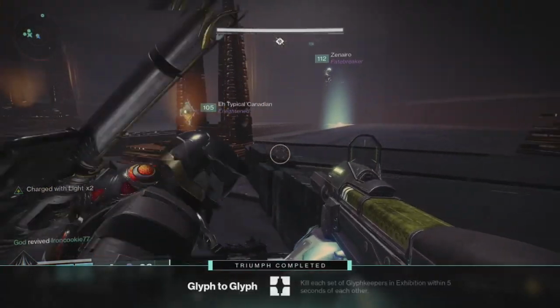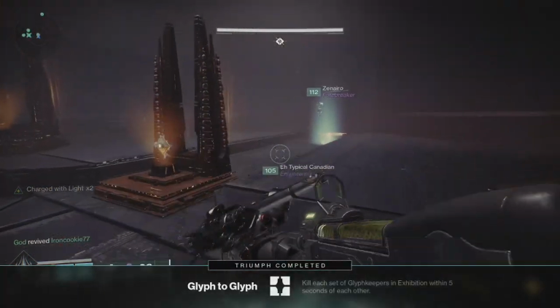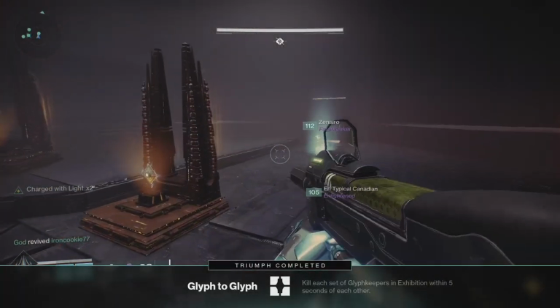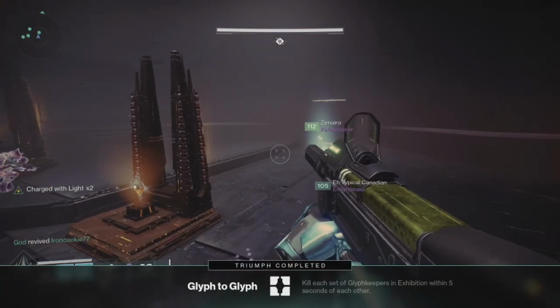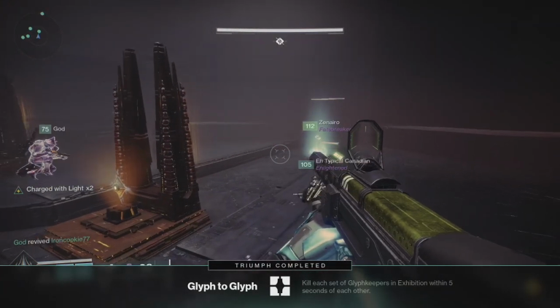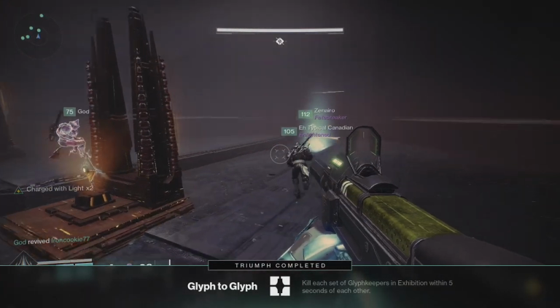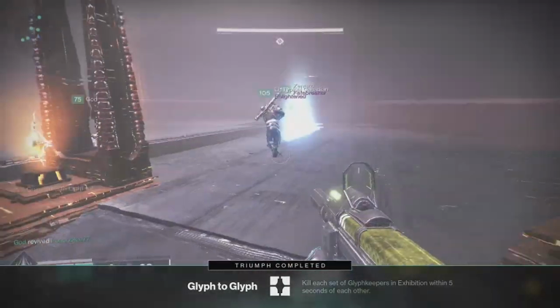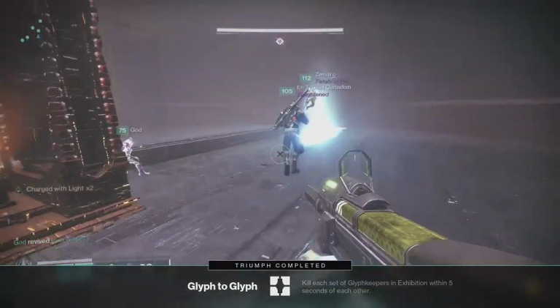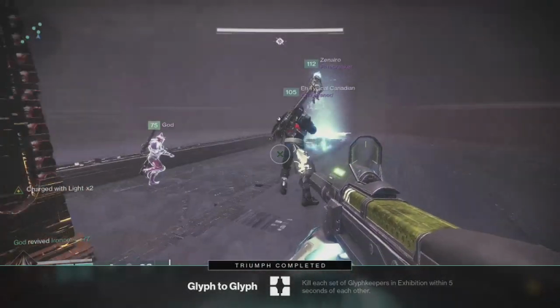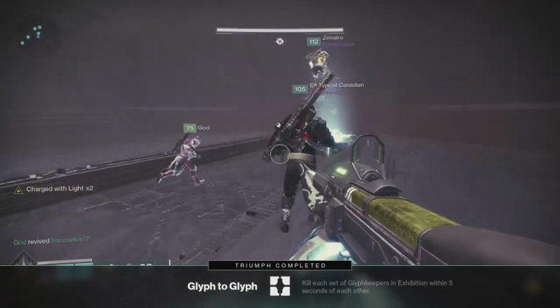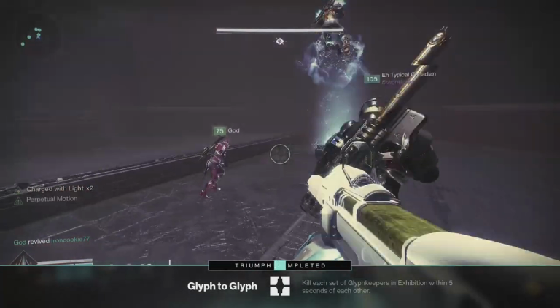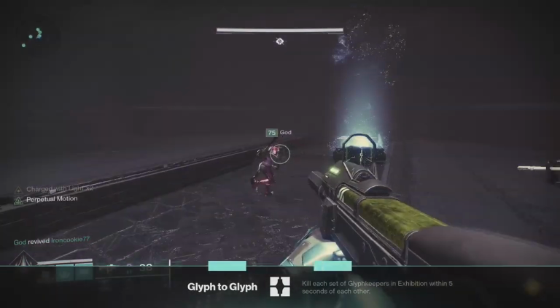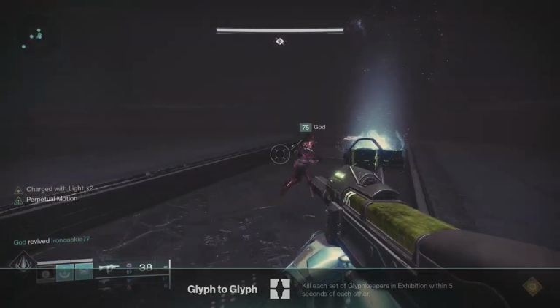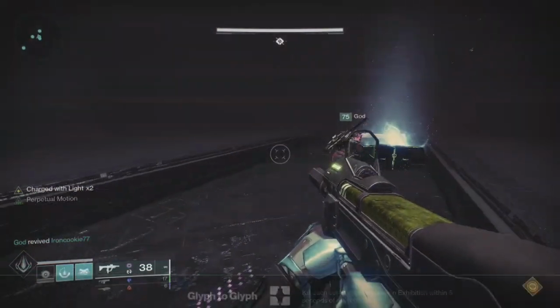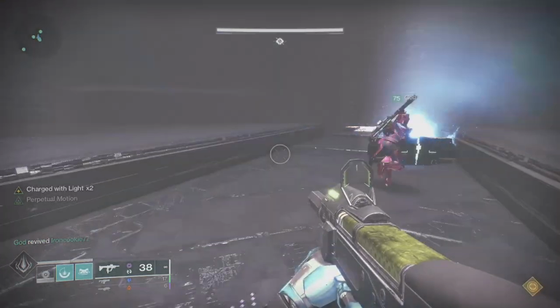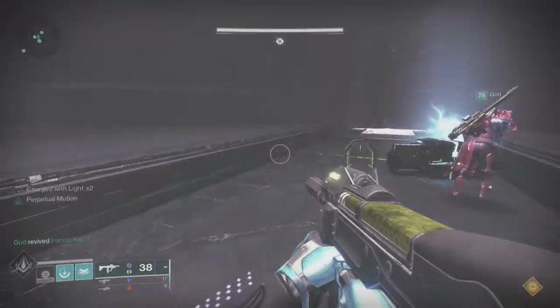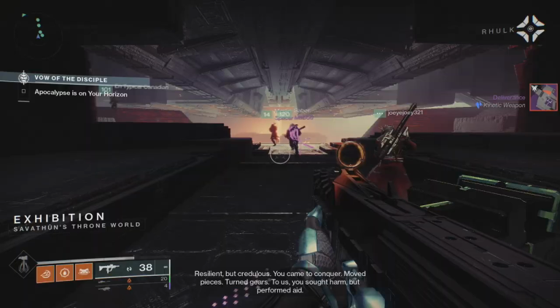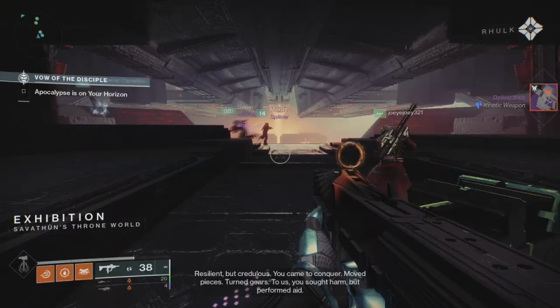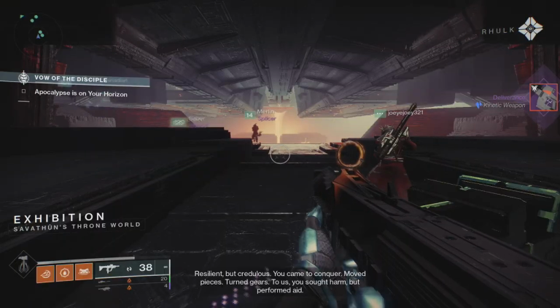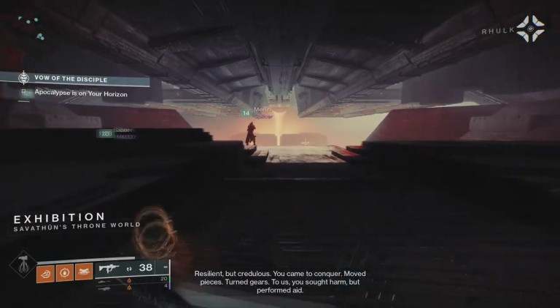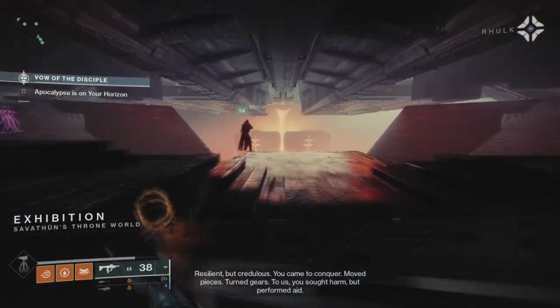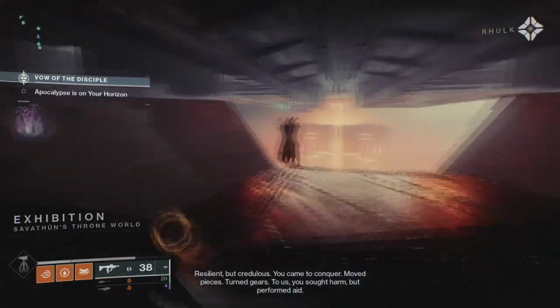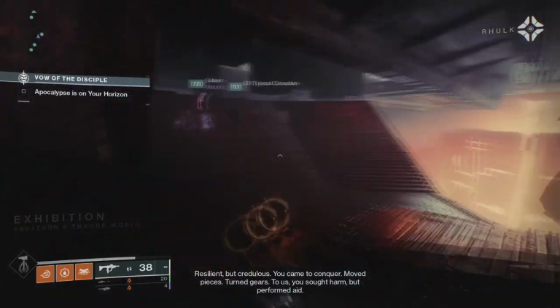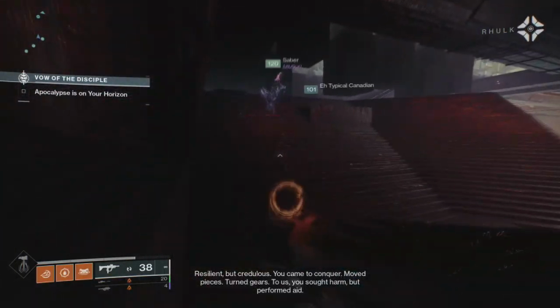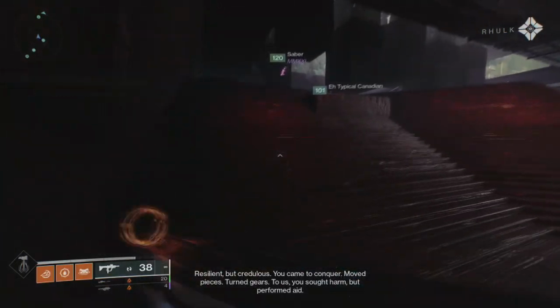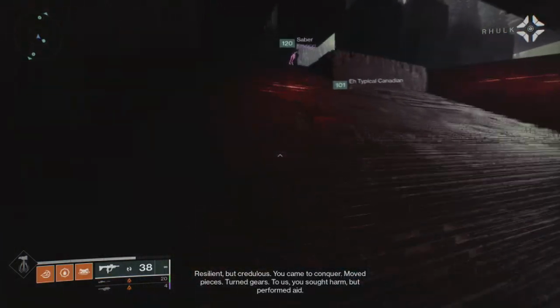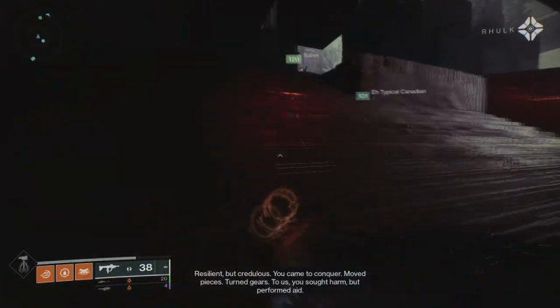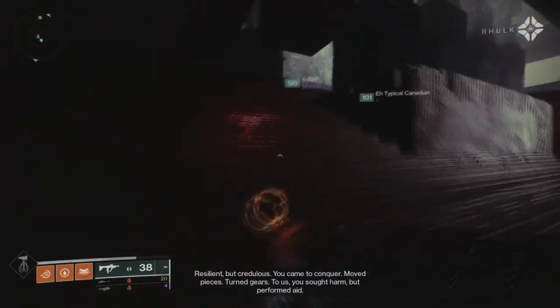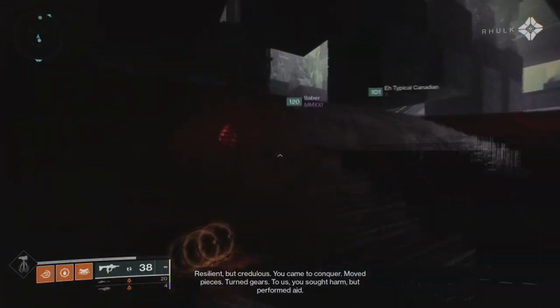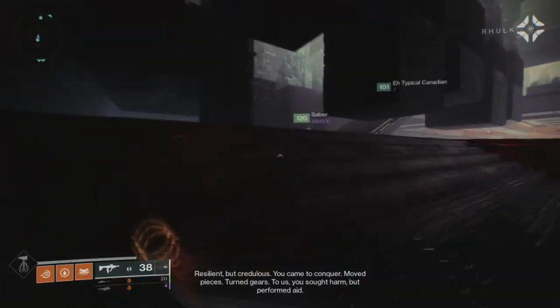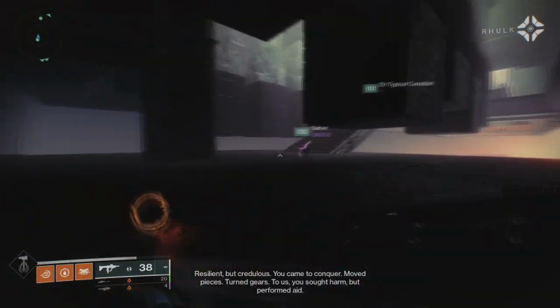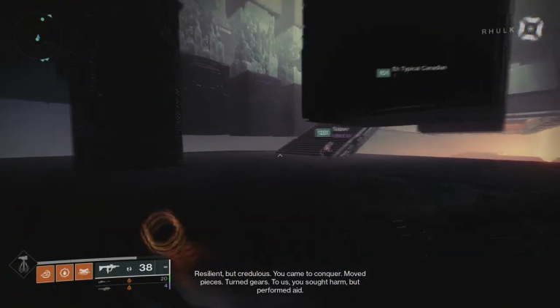Once you put all the relics on their podiums at the fourth checkpoint, you're done with the encounter. Now follow this path to get to the final encounter — Rhulk, Disciple of the Witness.